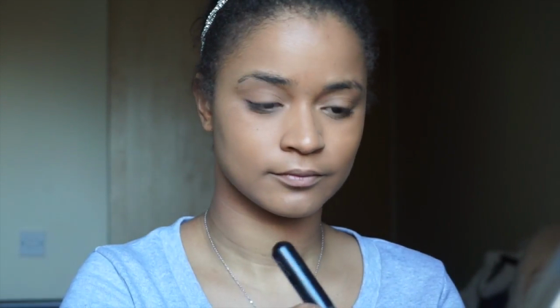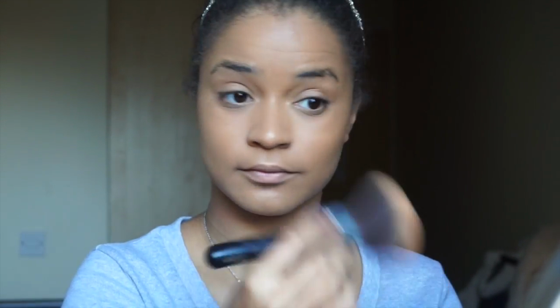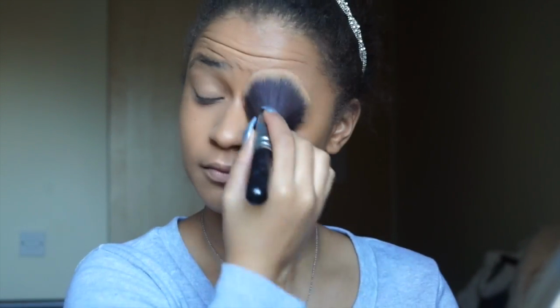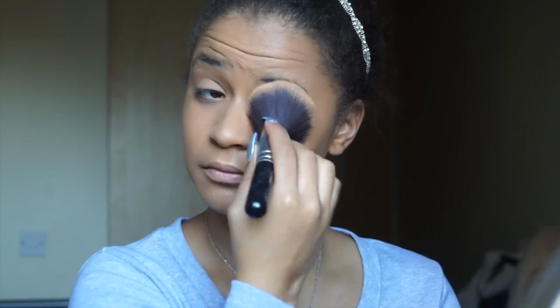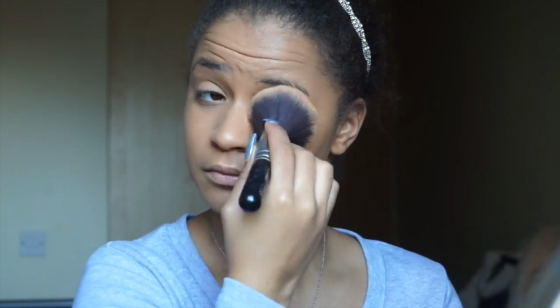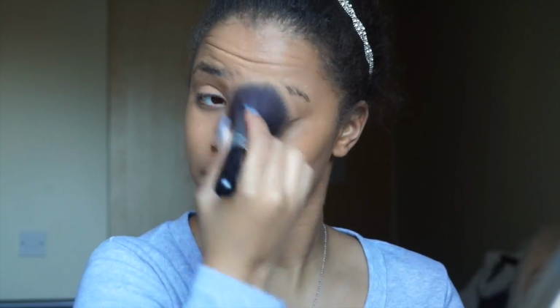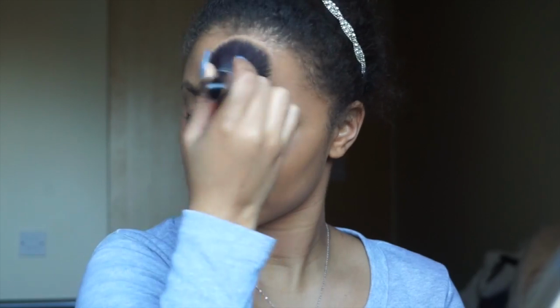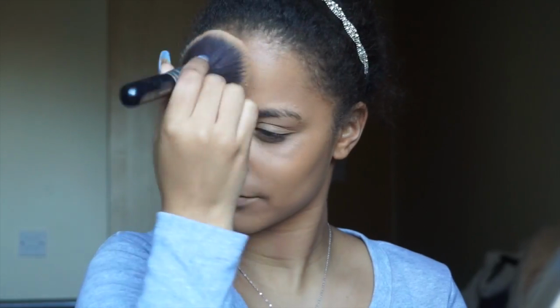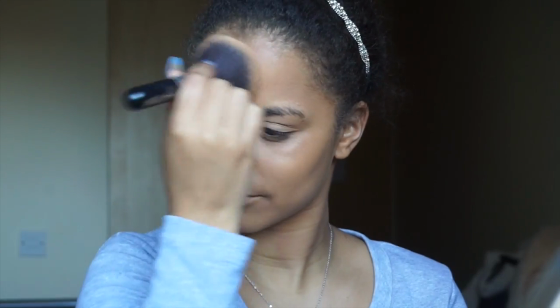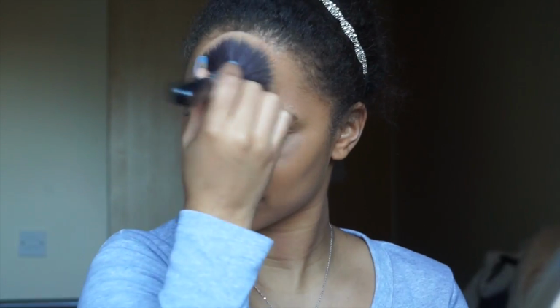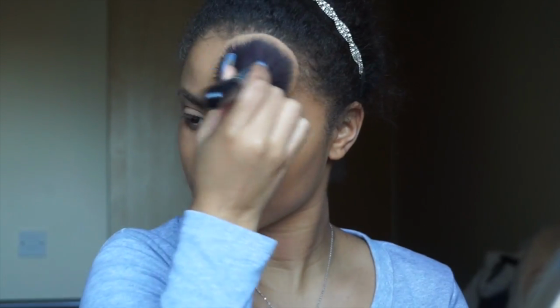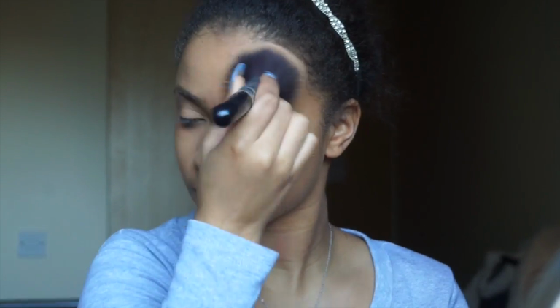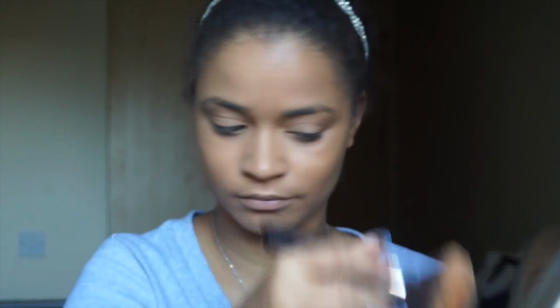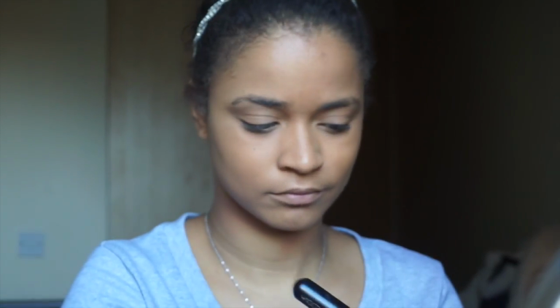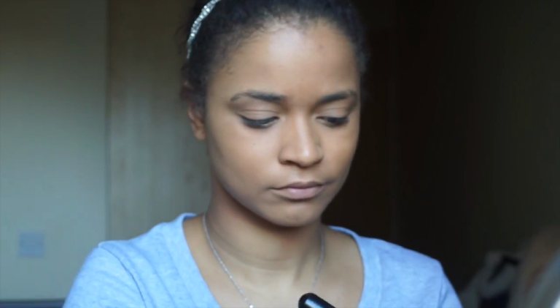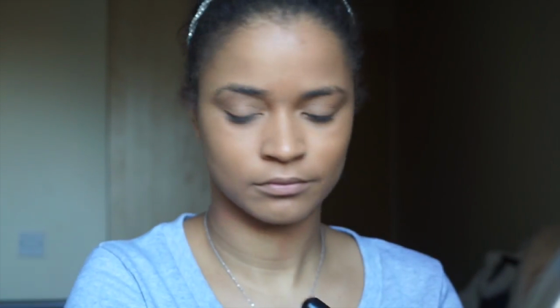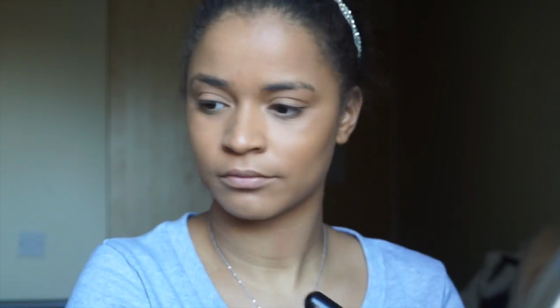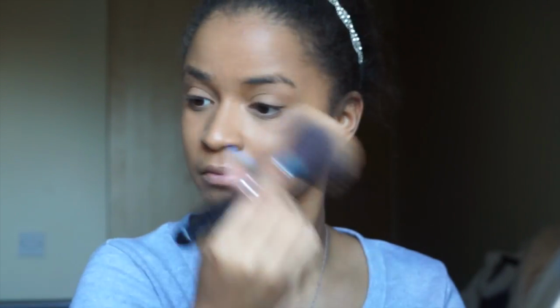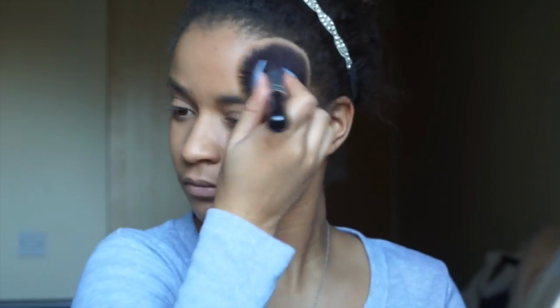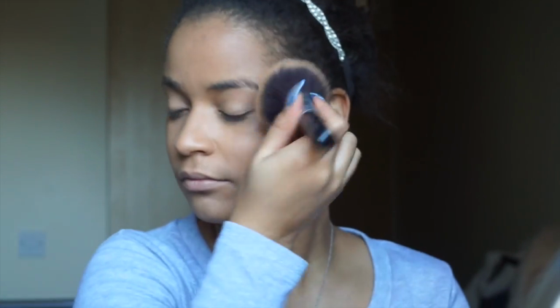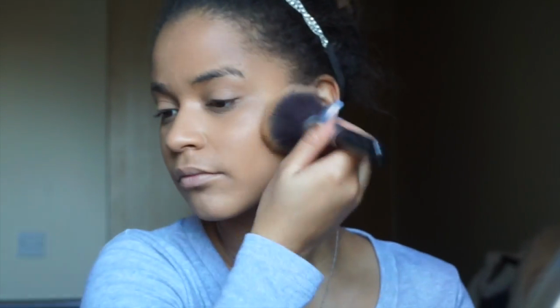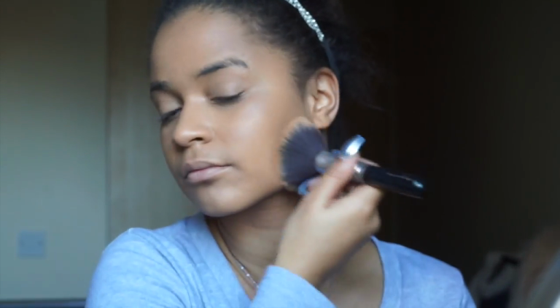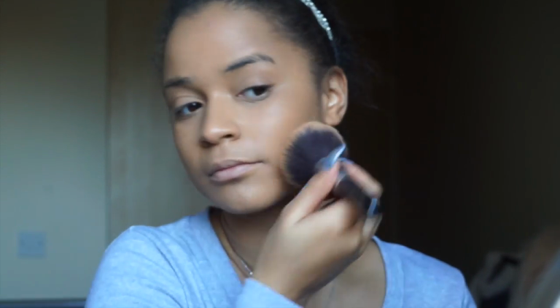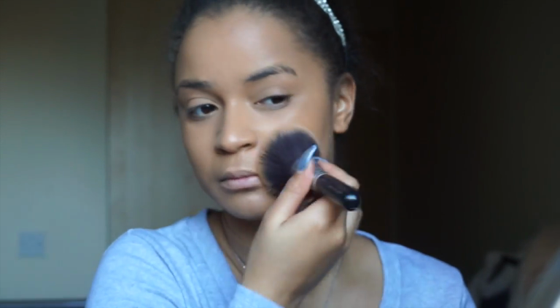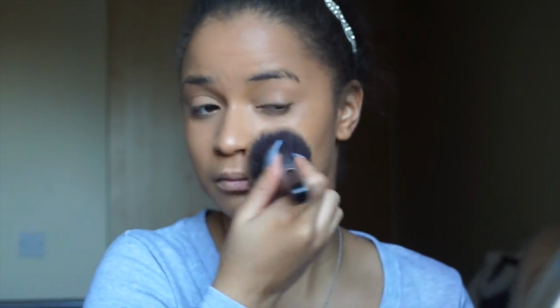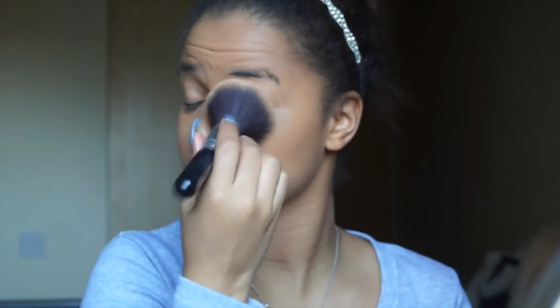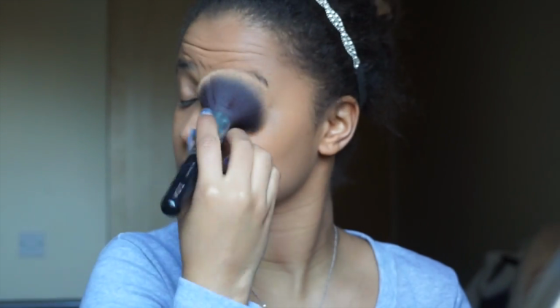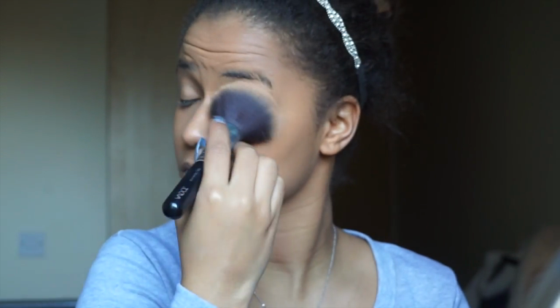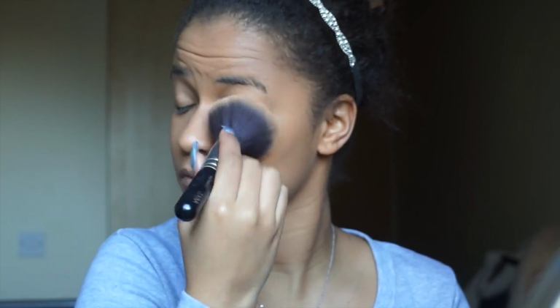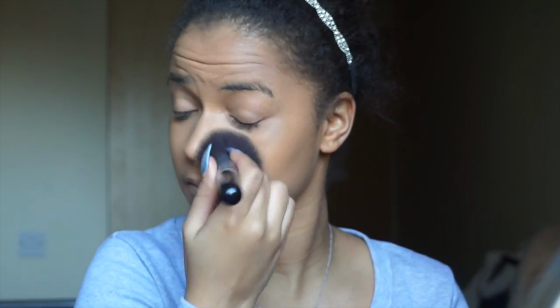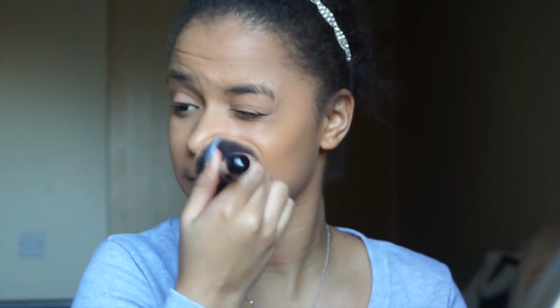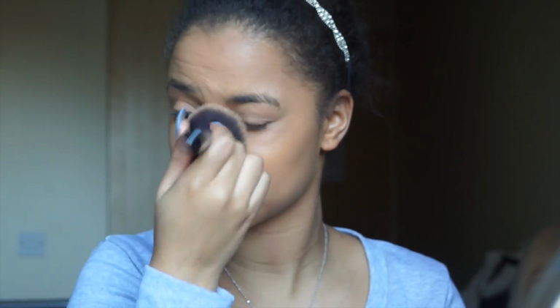I know you've seen me do this a million times but it's really really important so that your foundation does not move.